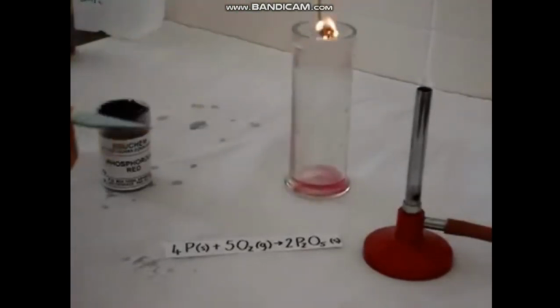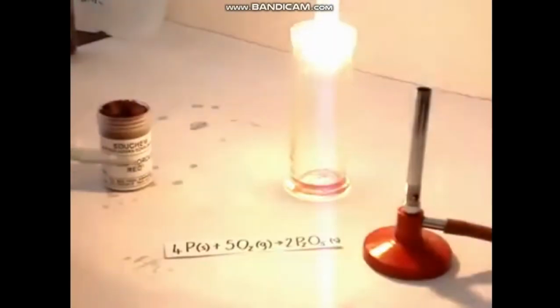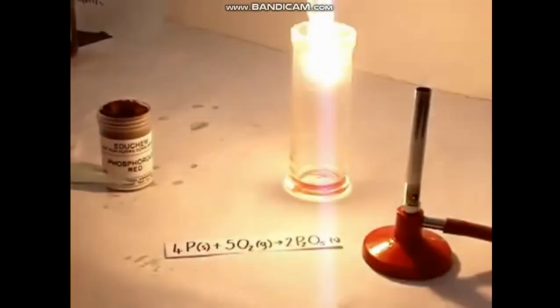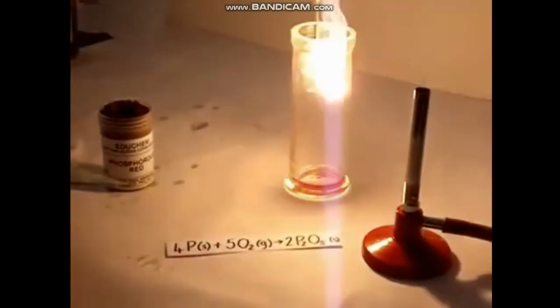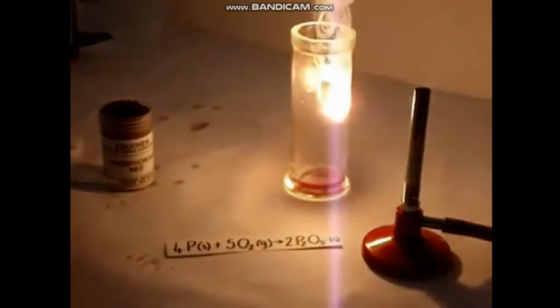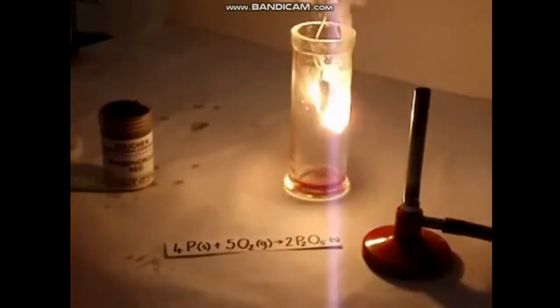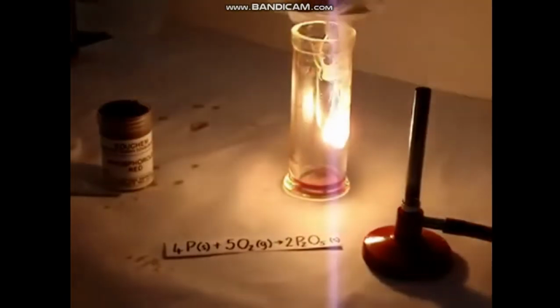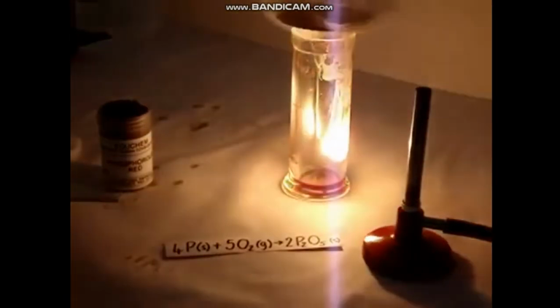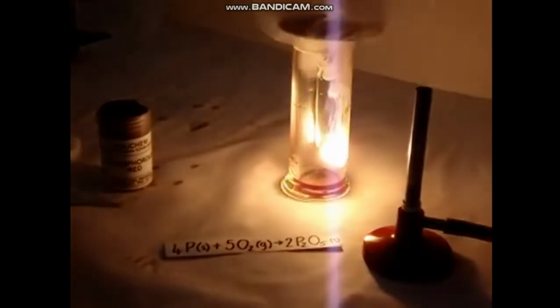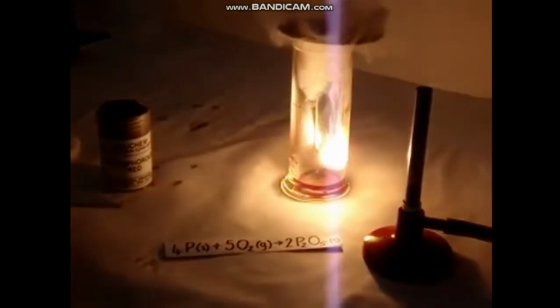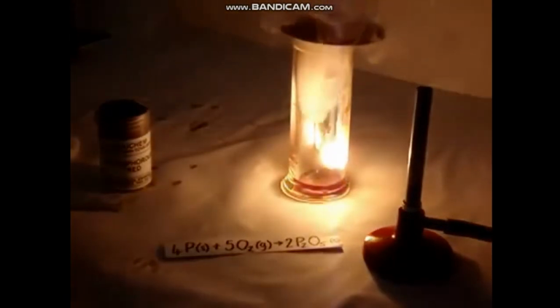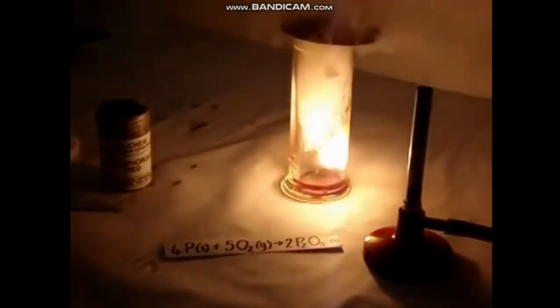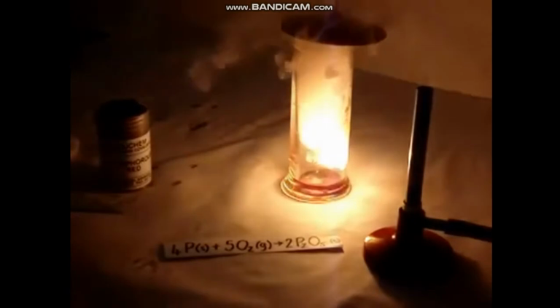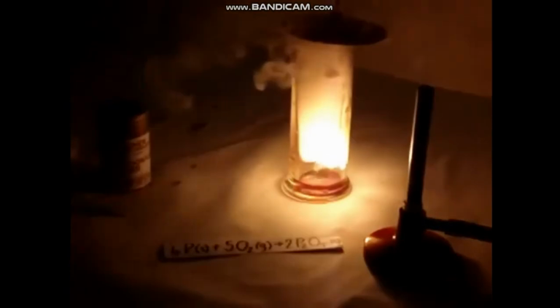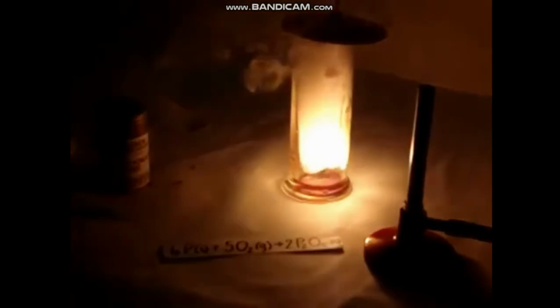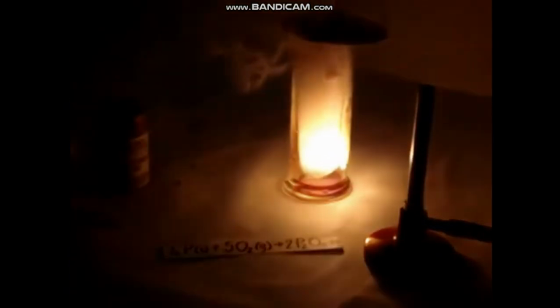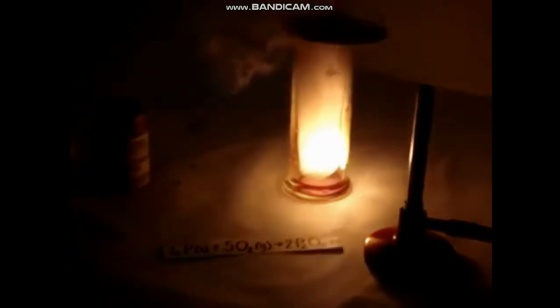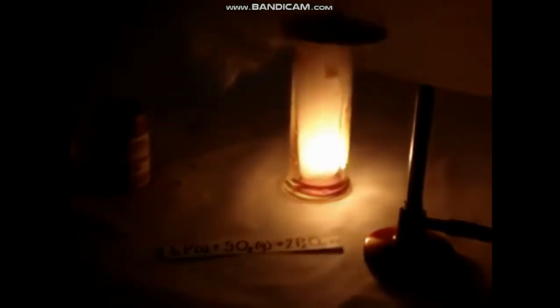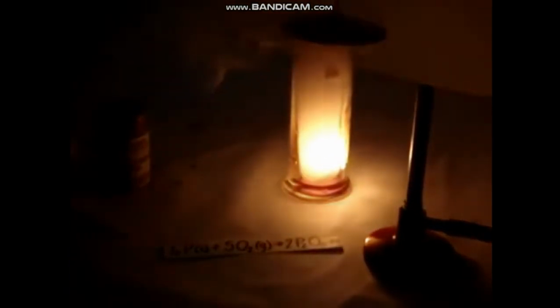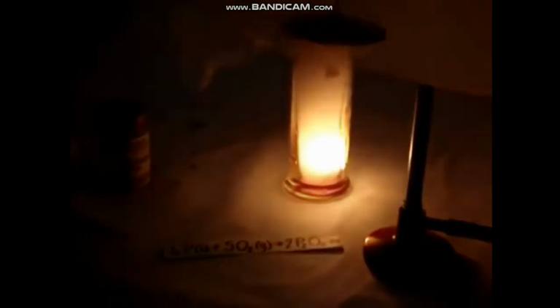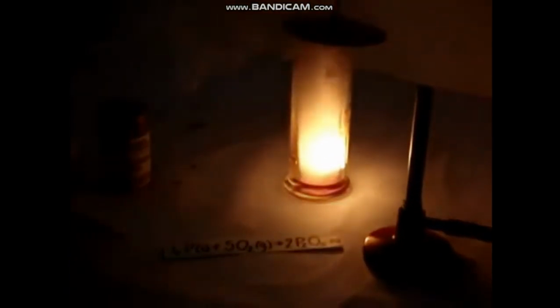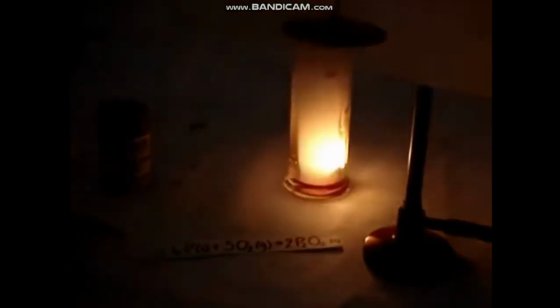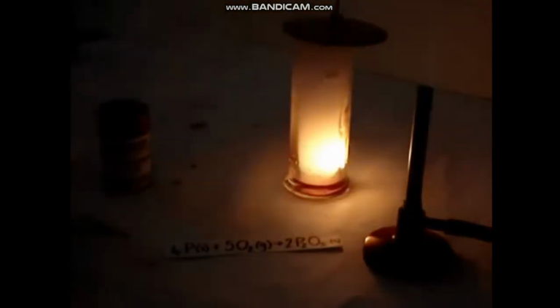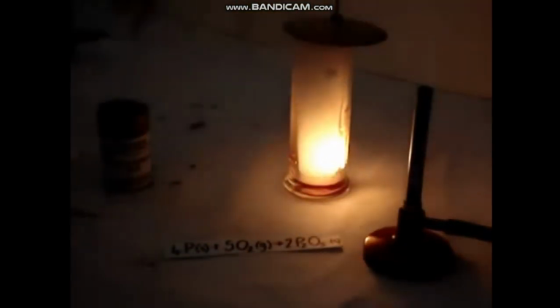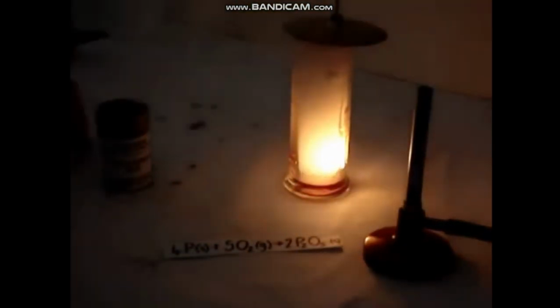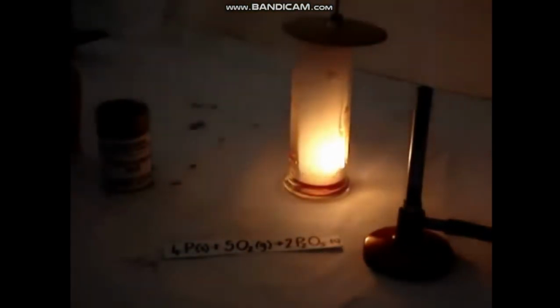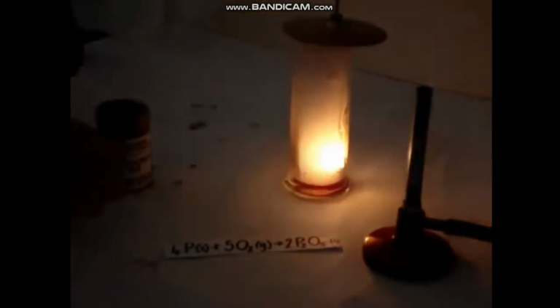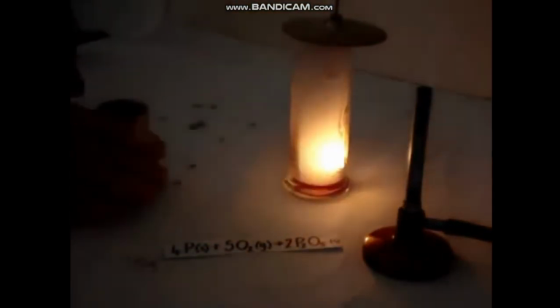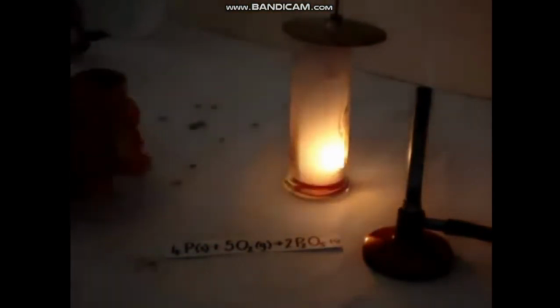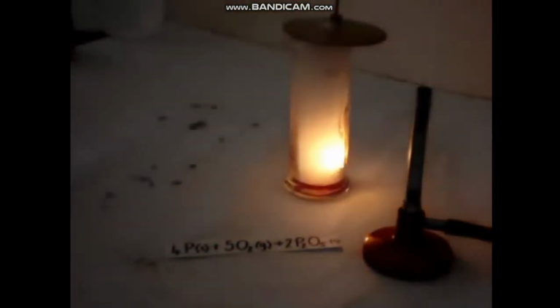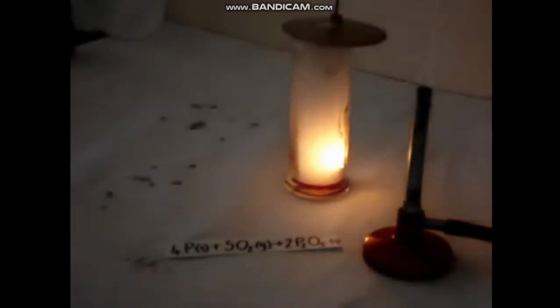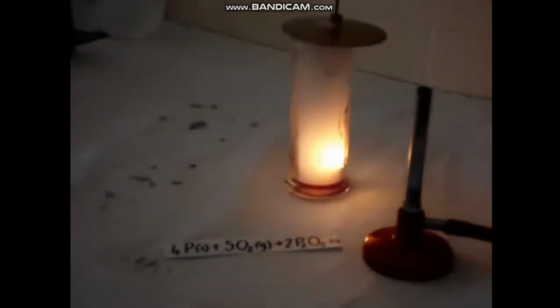Notice the colour of flame it burns with — it's a bright white flame. And that forms phosphorus pentoxide.